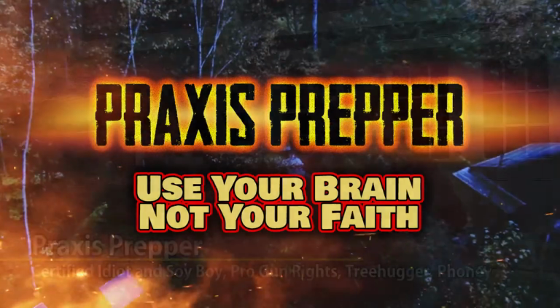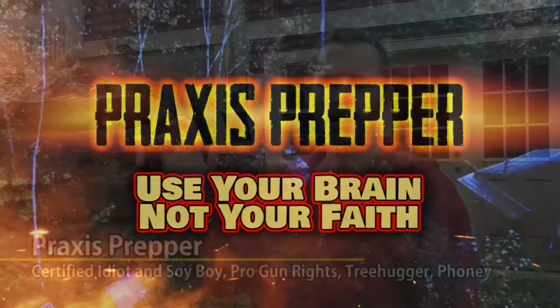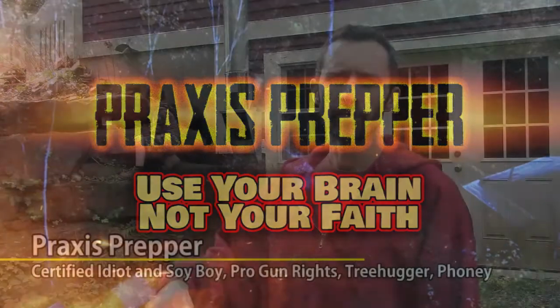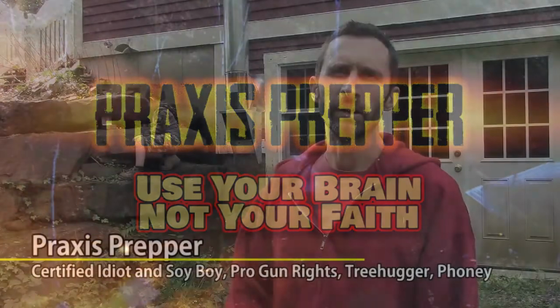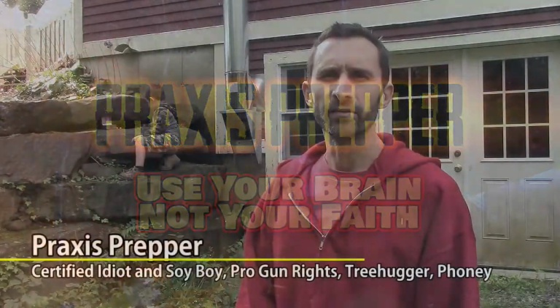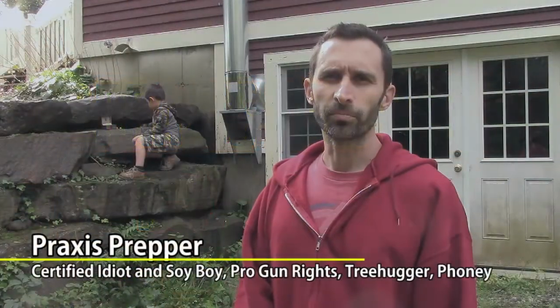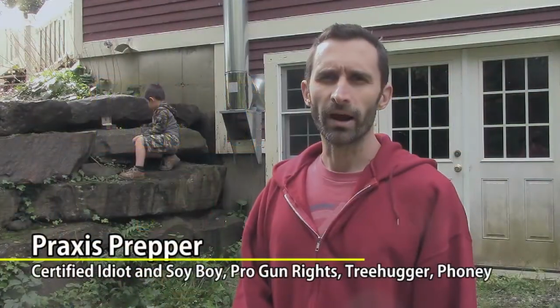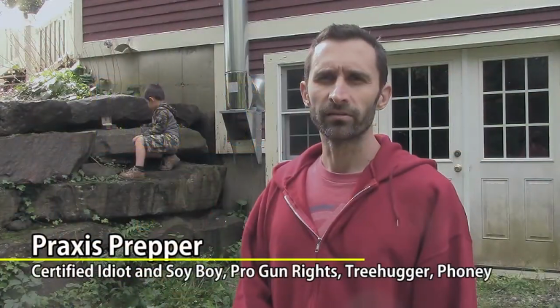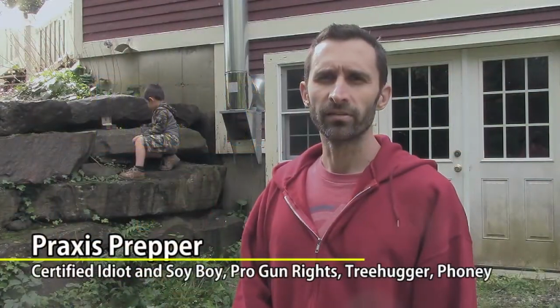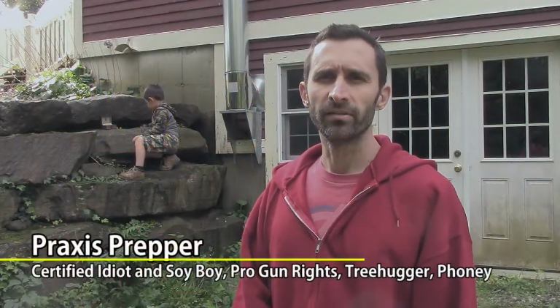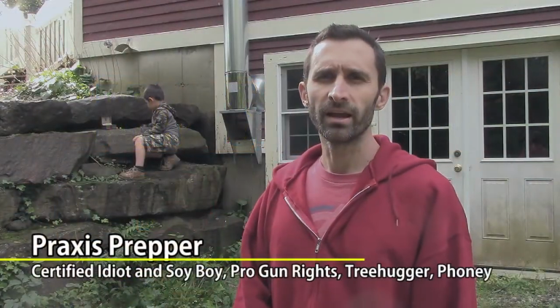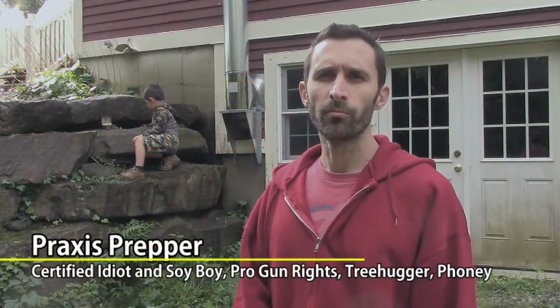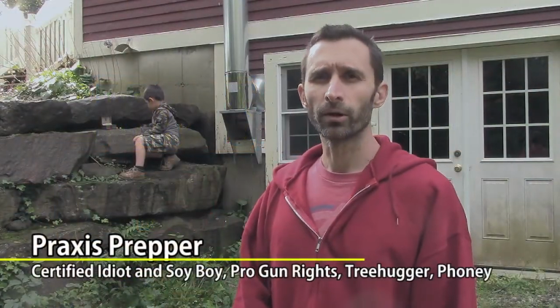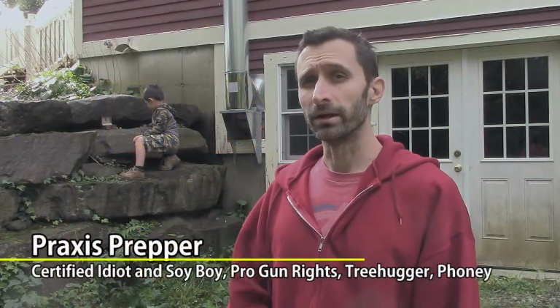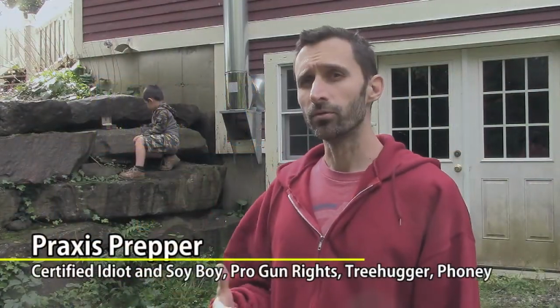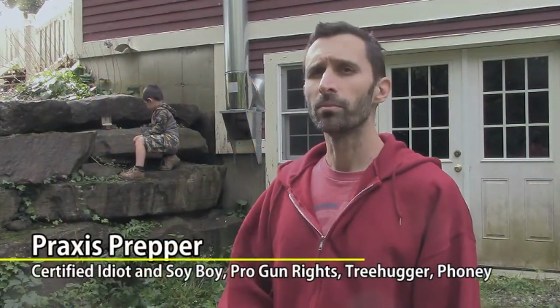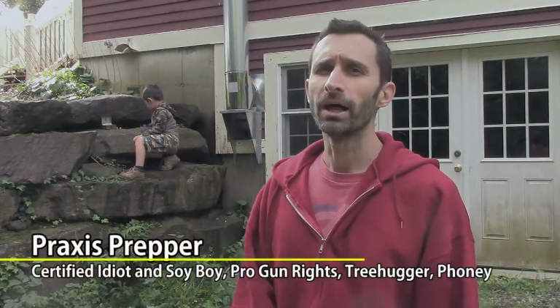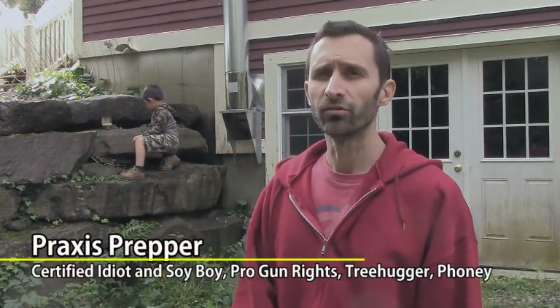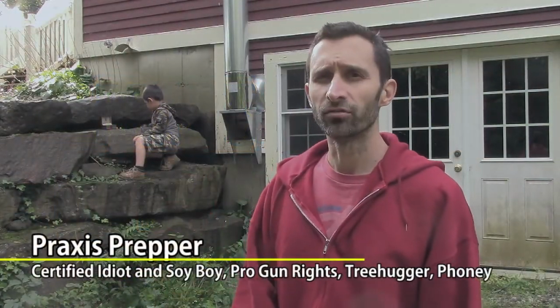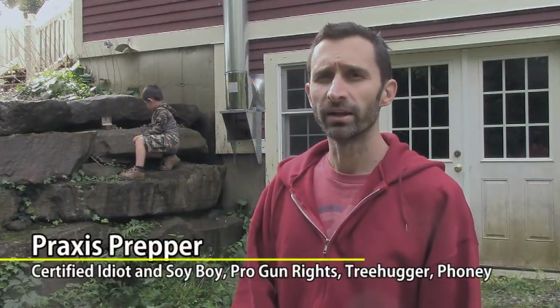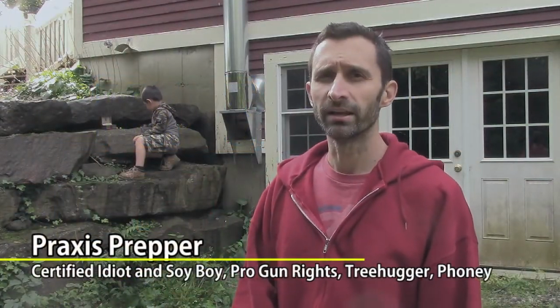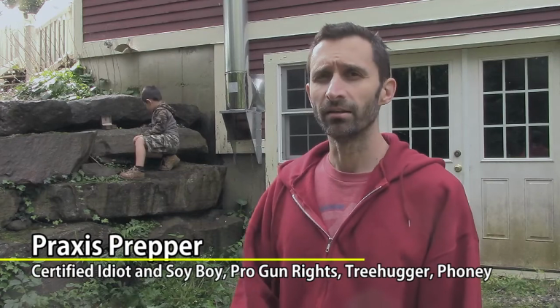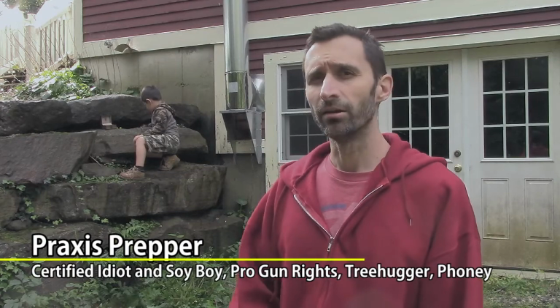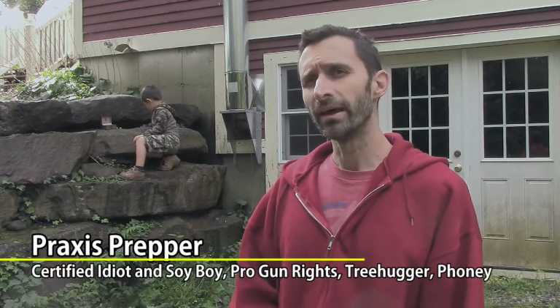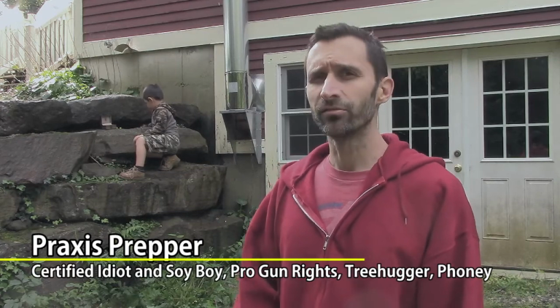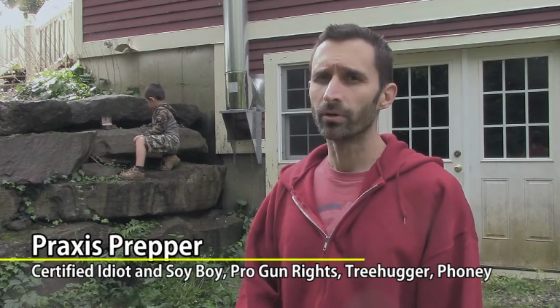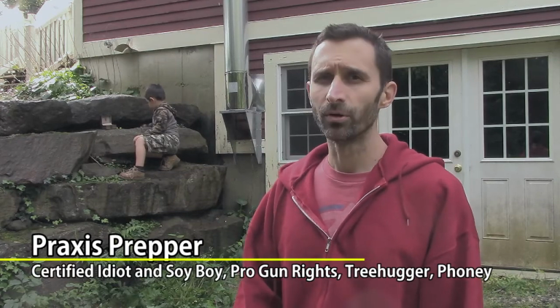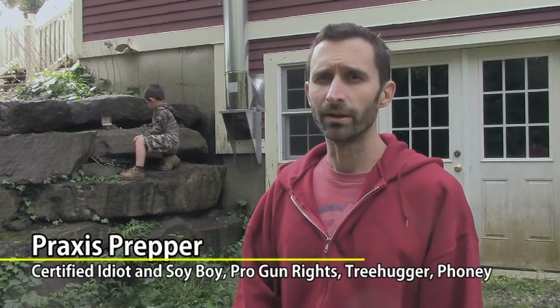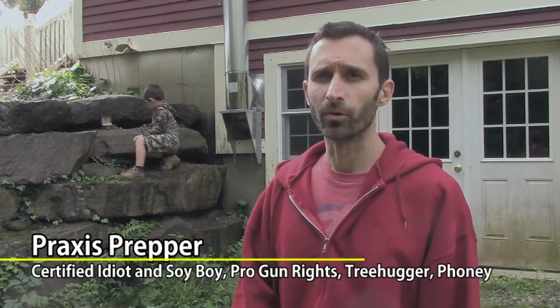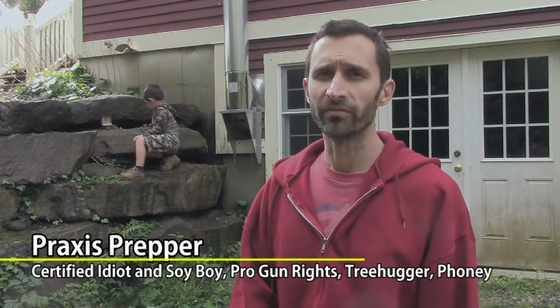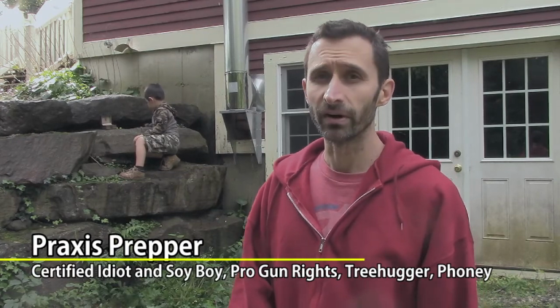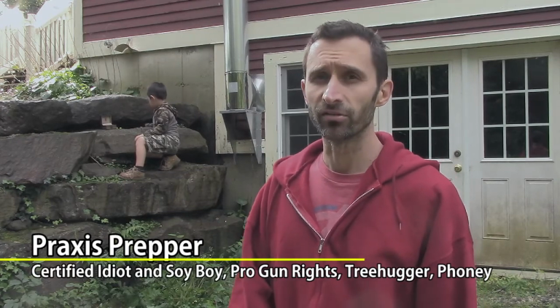Hey, everybody. This is Praxis, and today I'm working at Normal House to try to get it a little less normal and more functional.